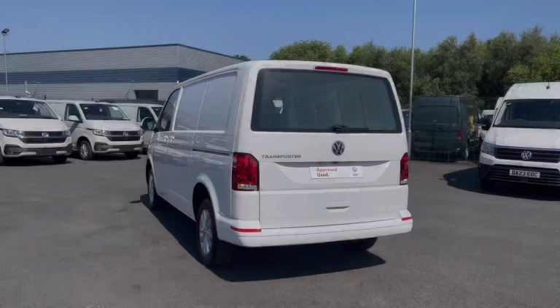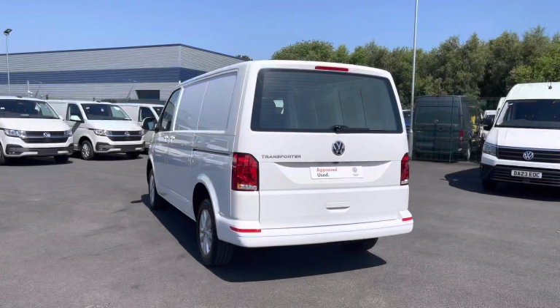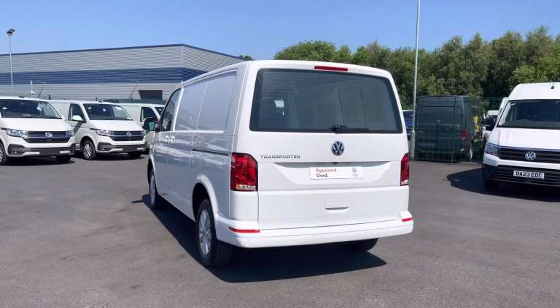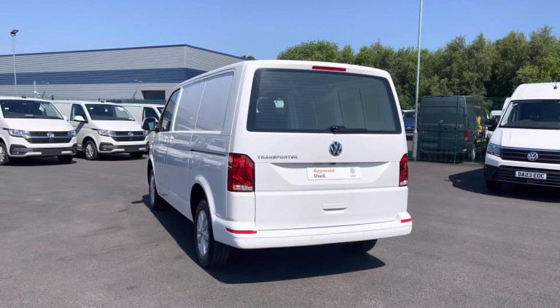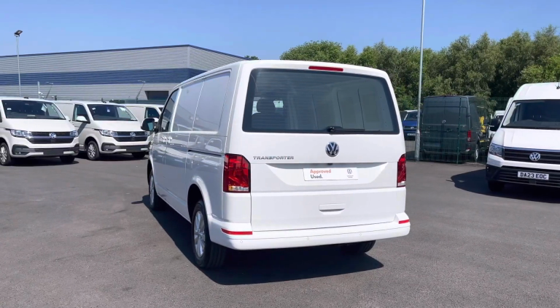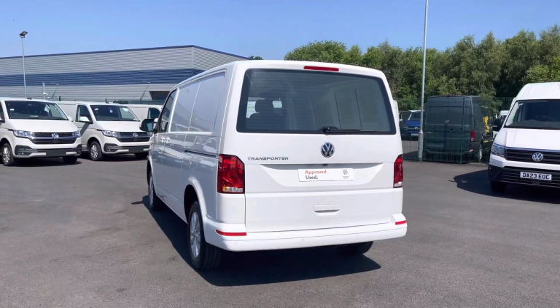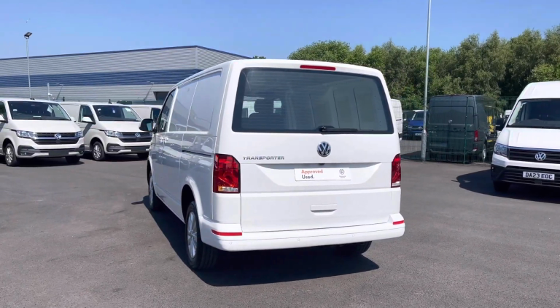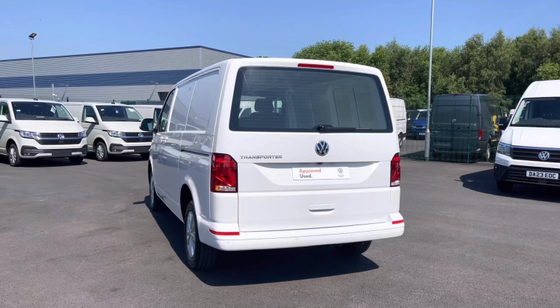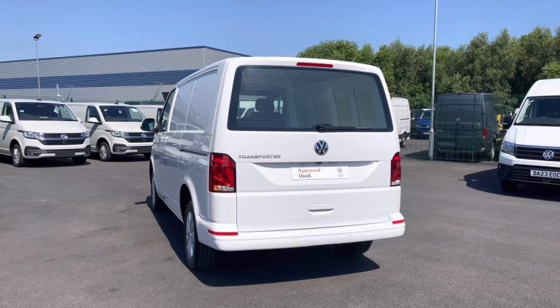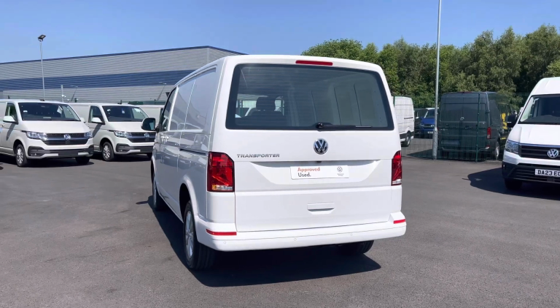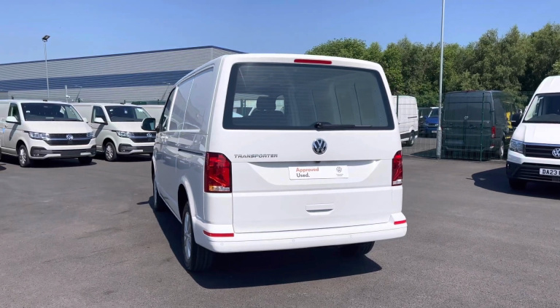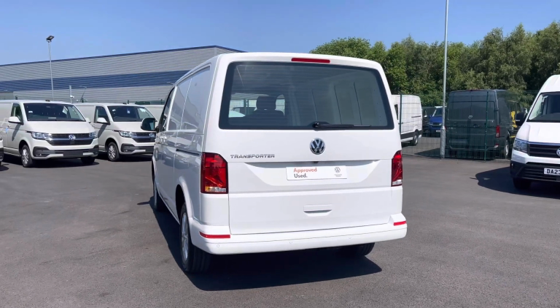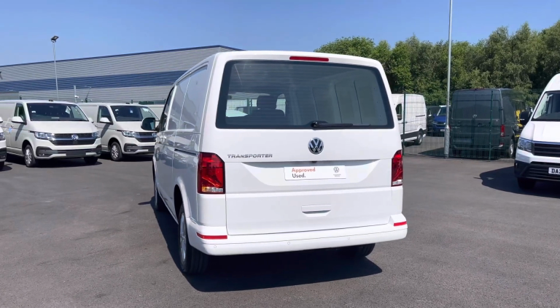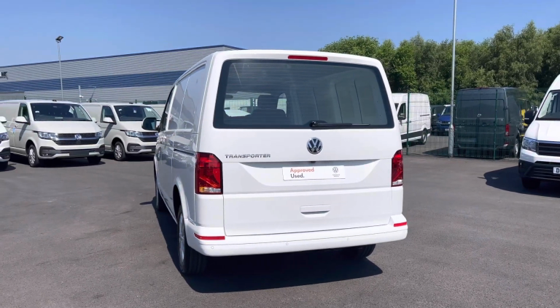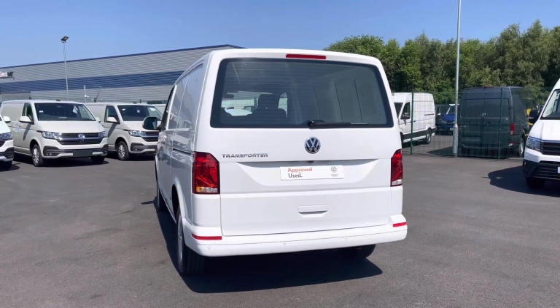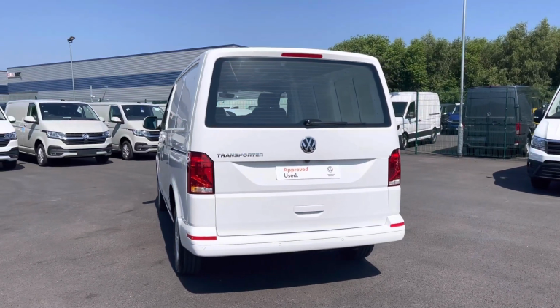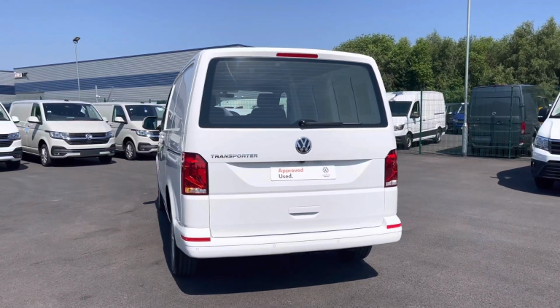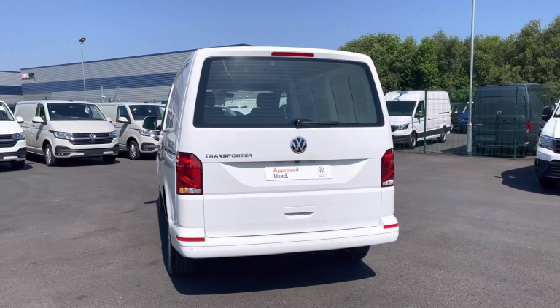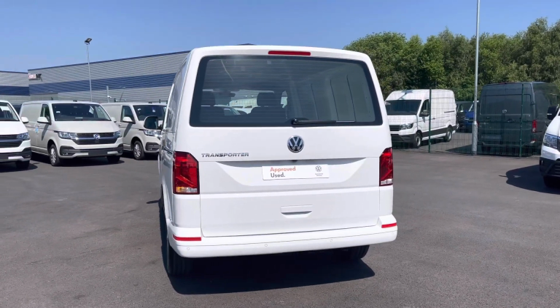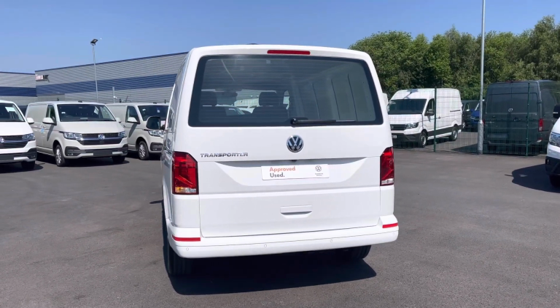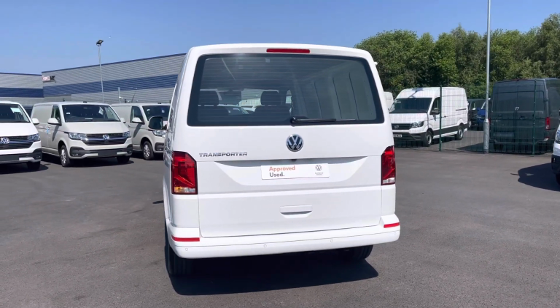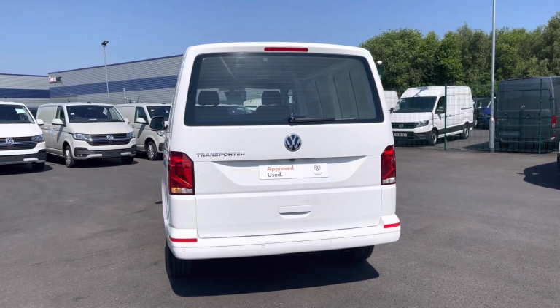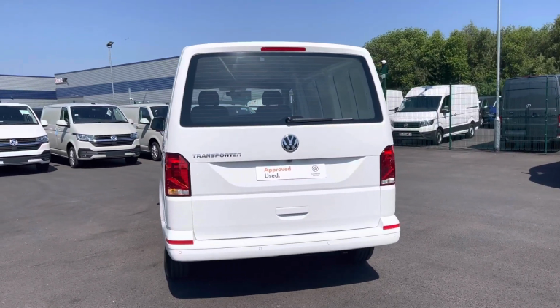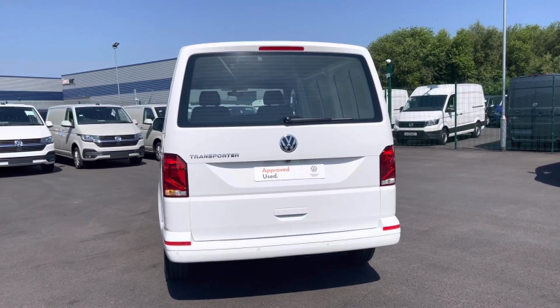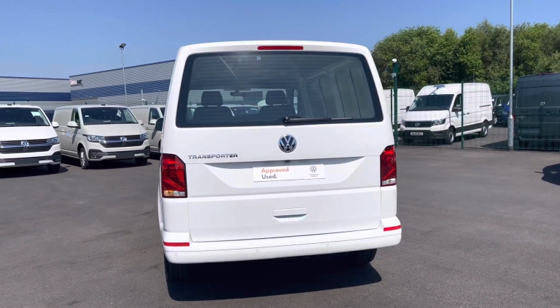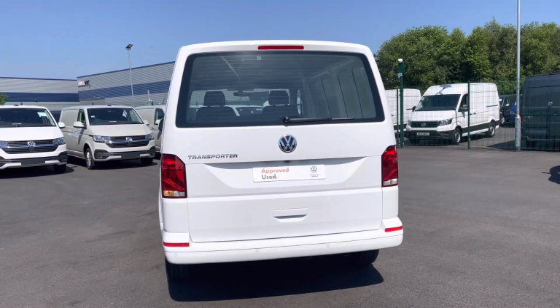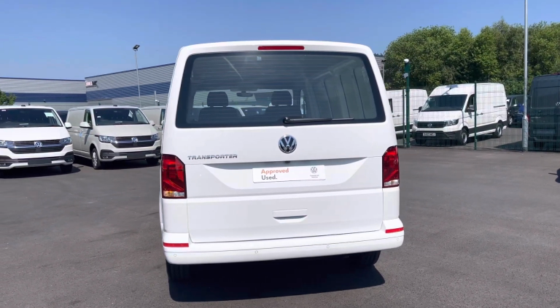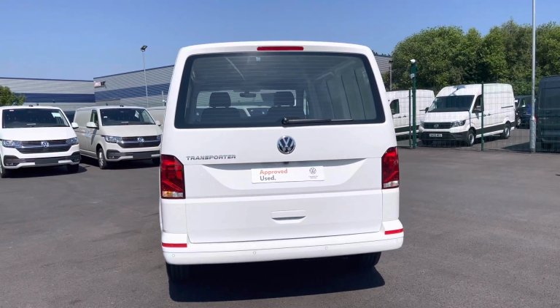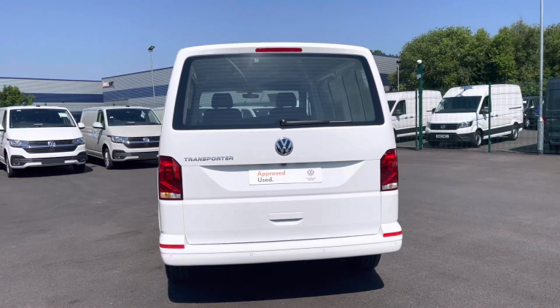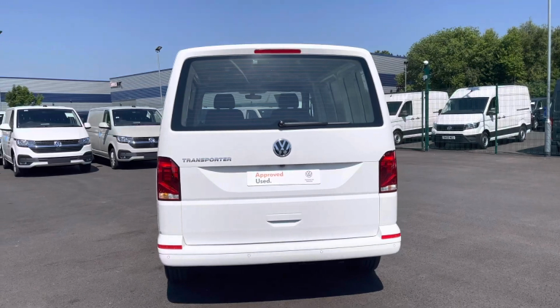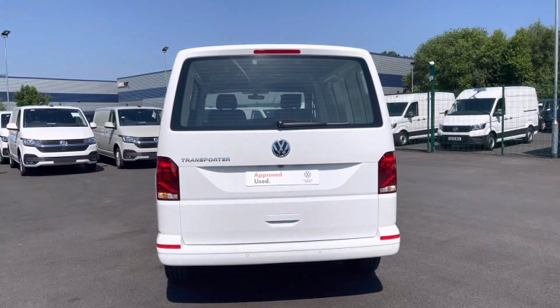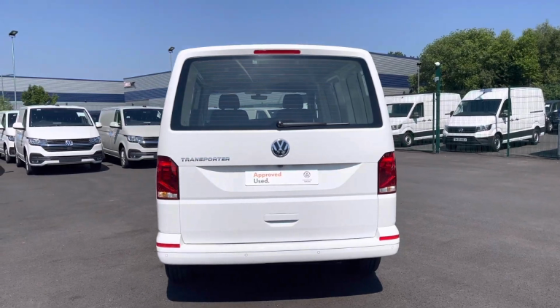This vehicle comes and joins our new stock, having only done factory miles, boasting a 2 litre diesel engine with 110 PS power output.